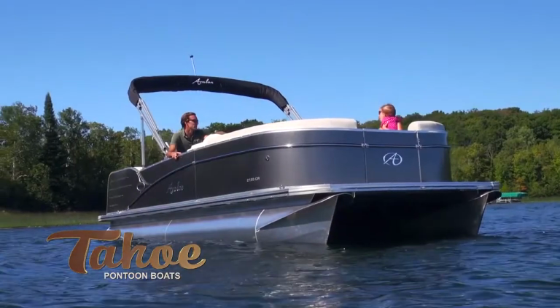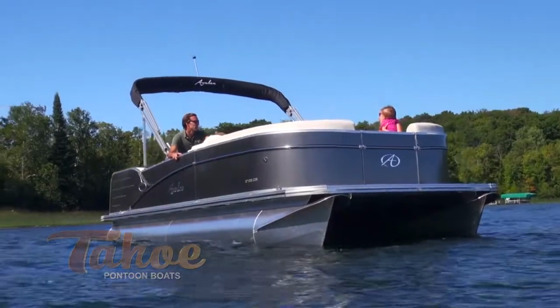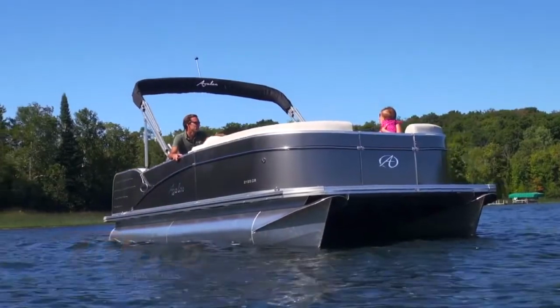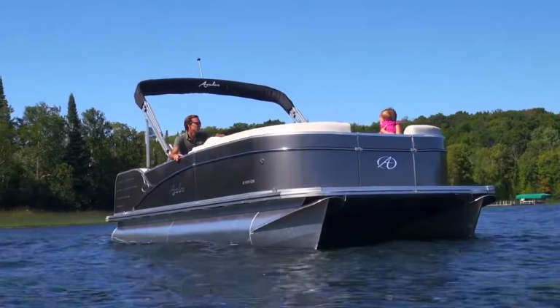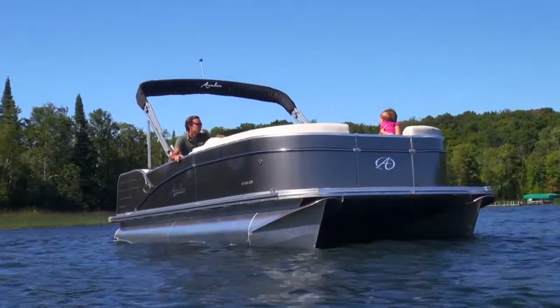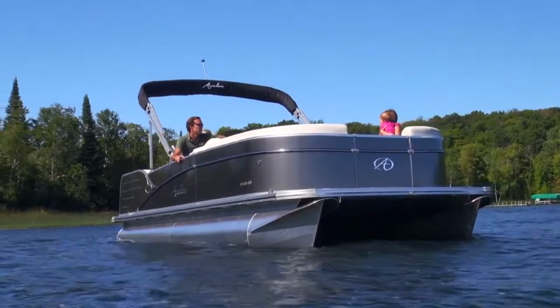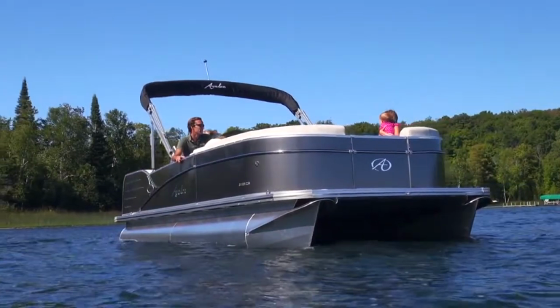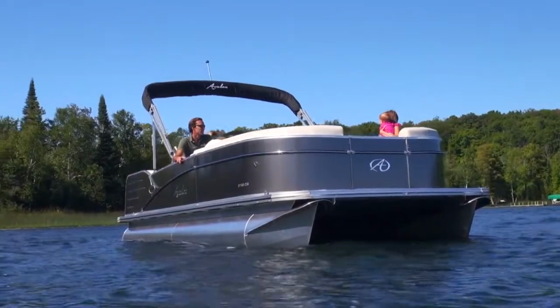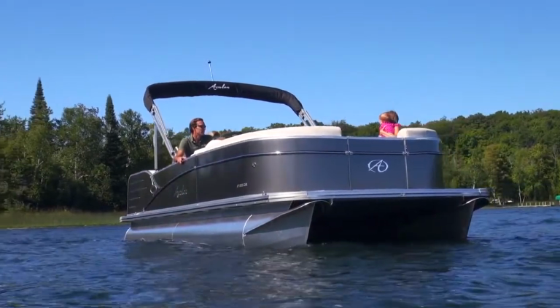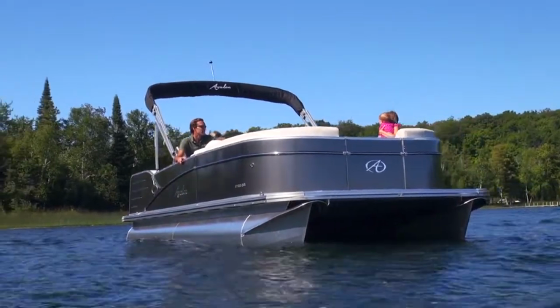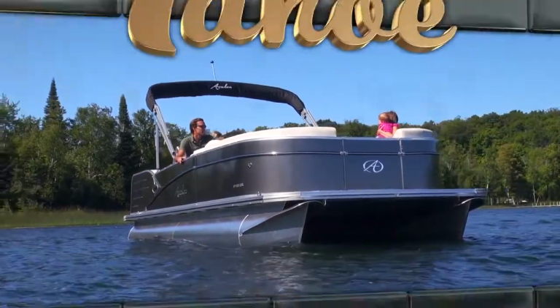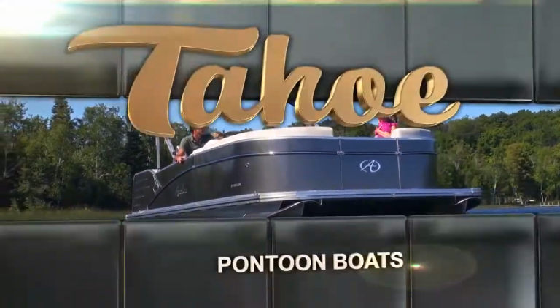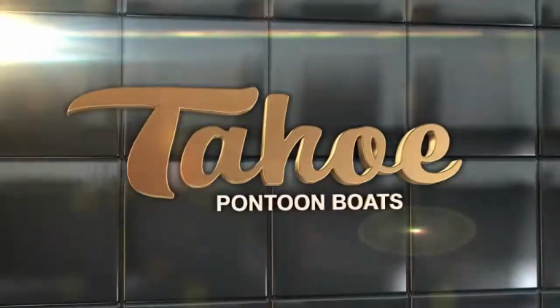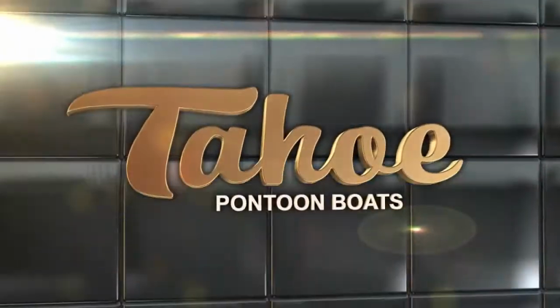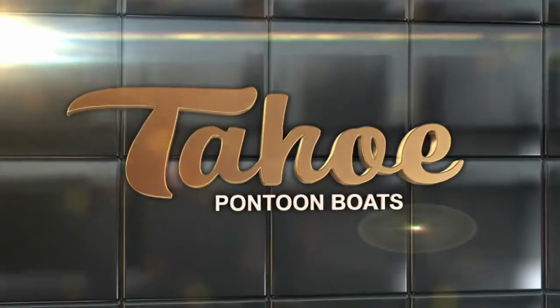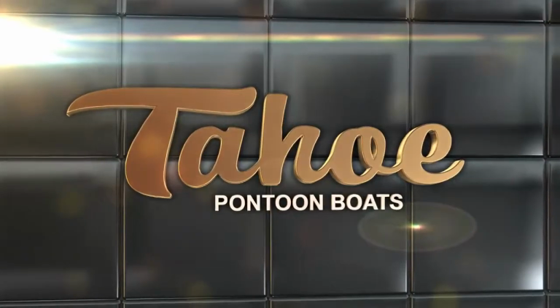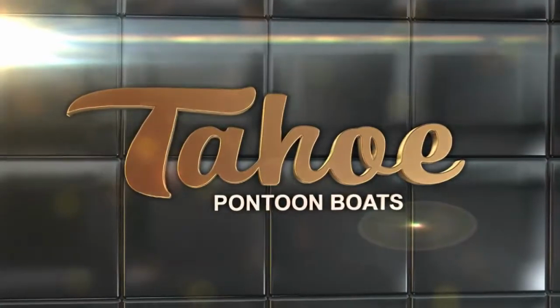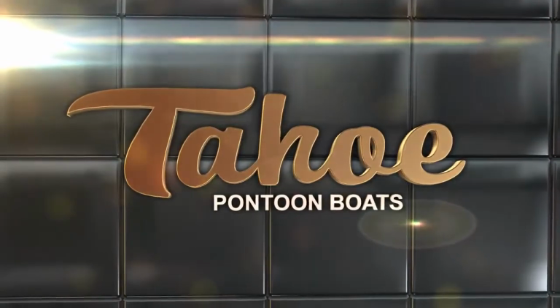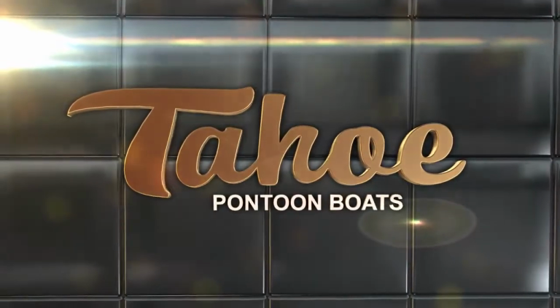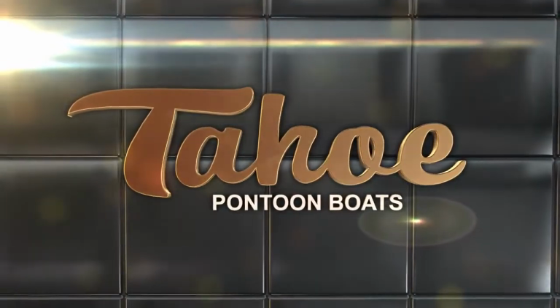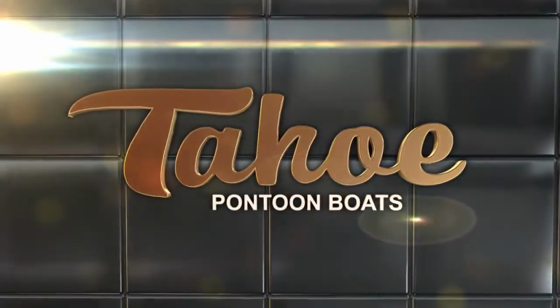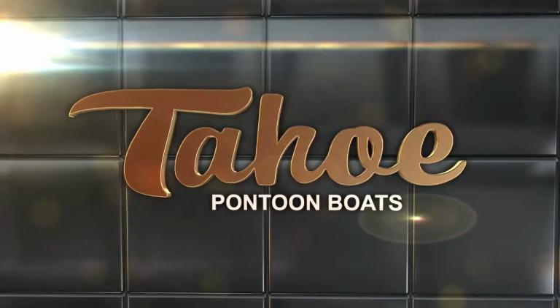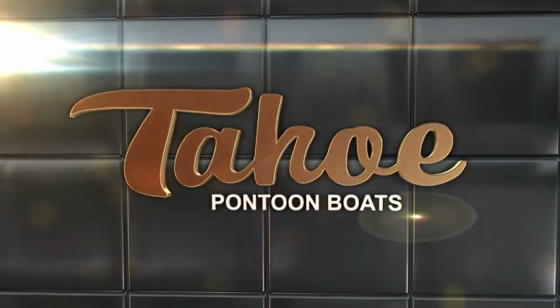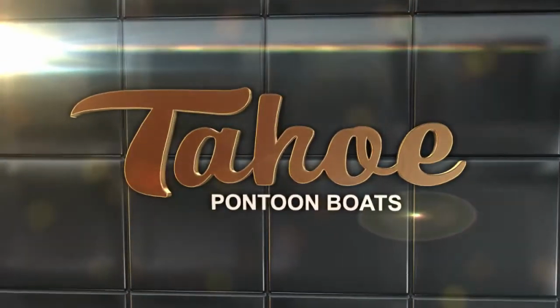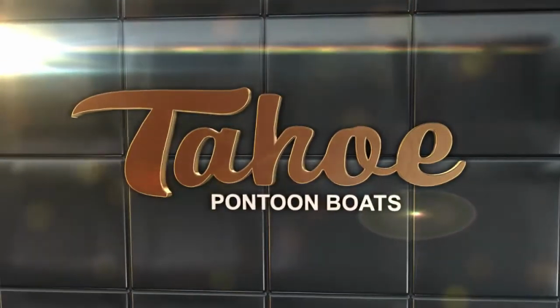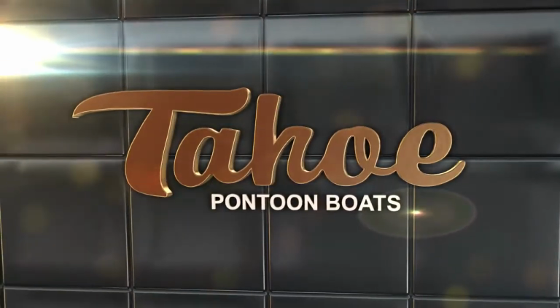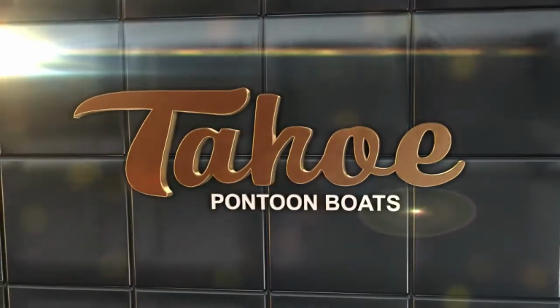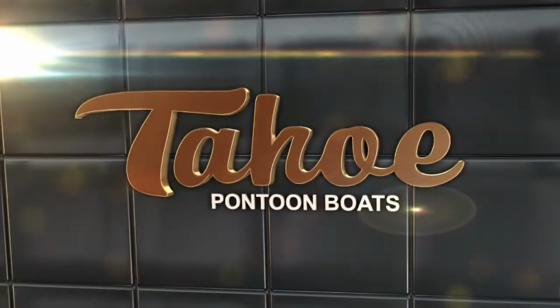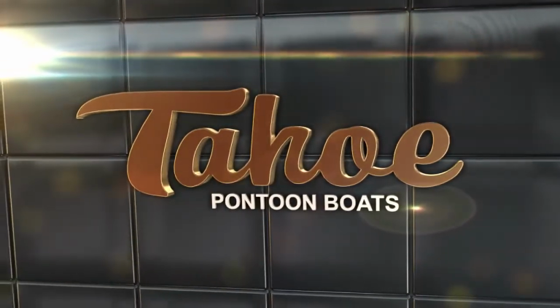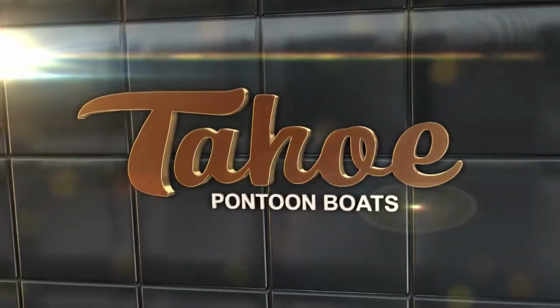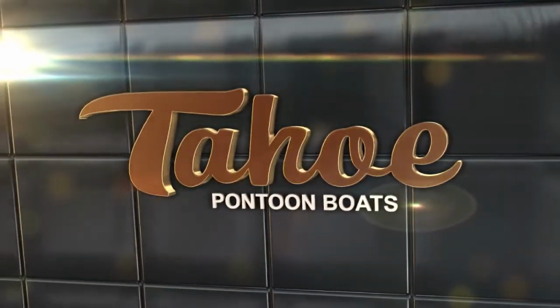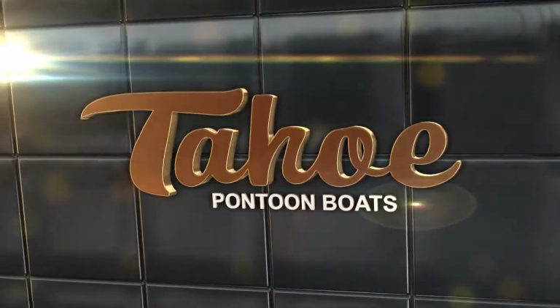Find innovation, performance and style with the Tahoe Cascade luxury pontoon boat.